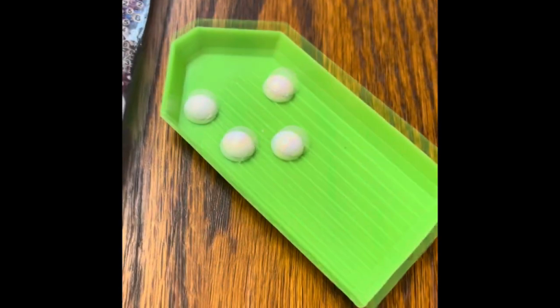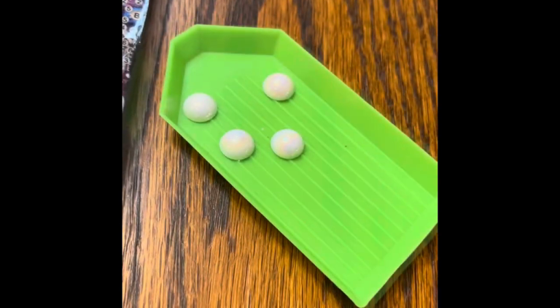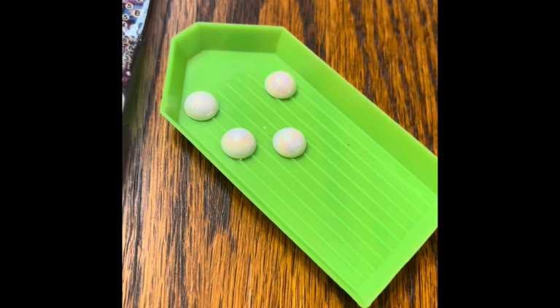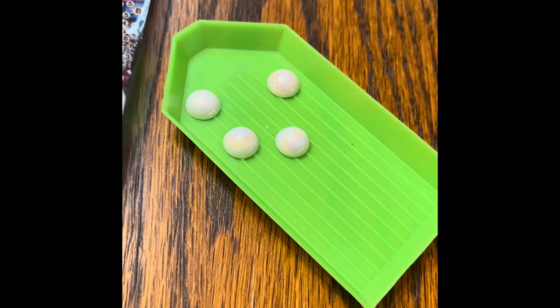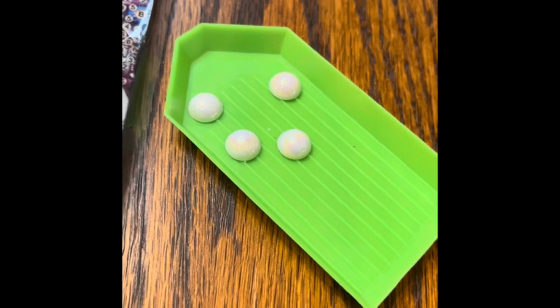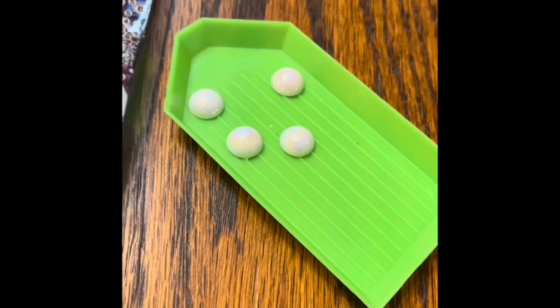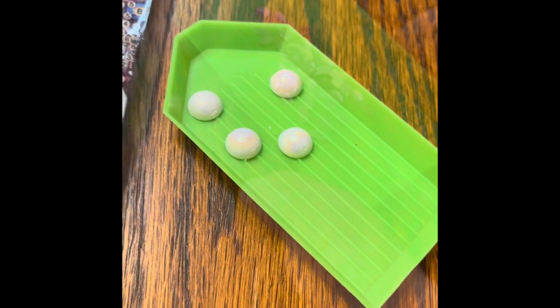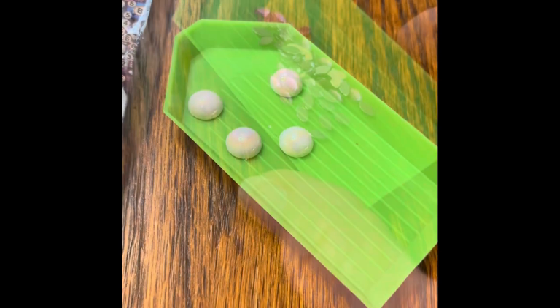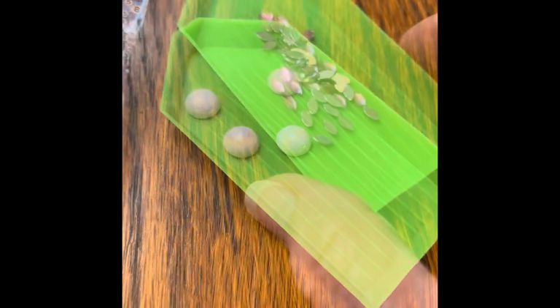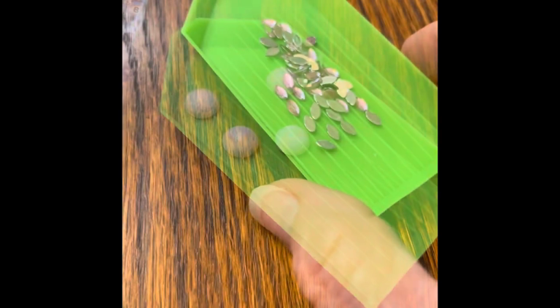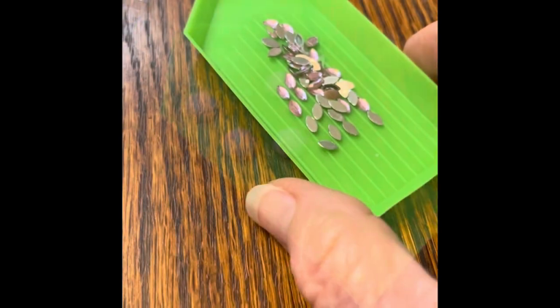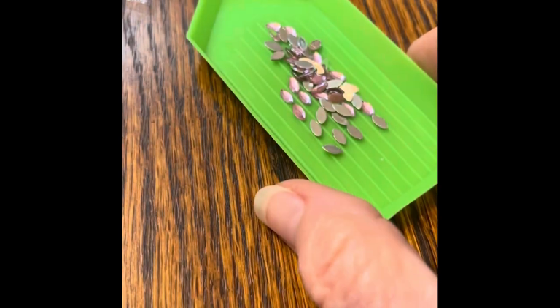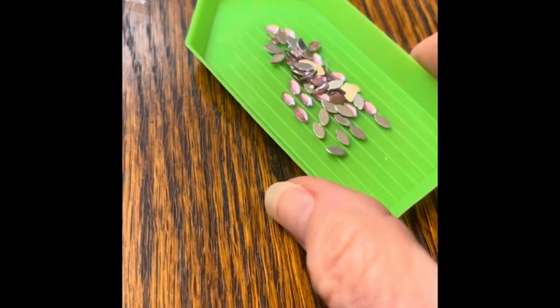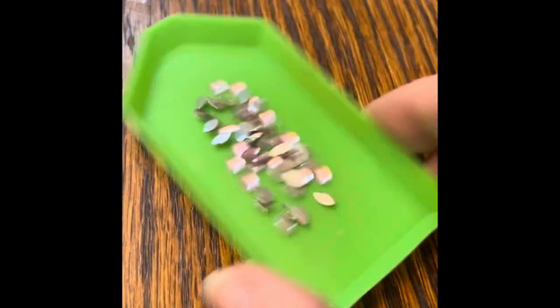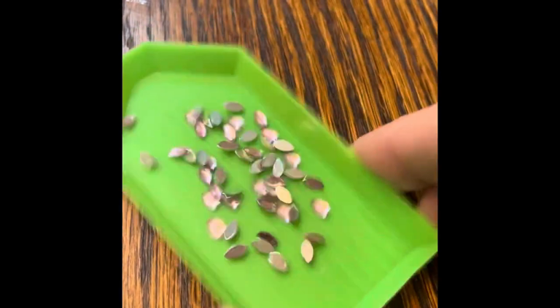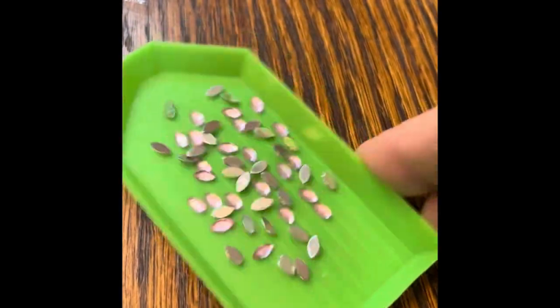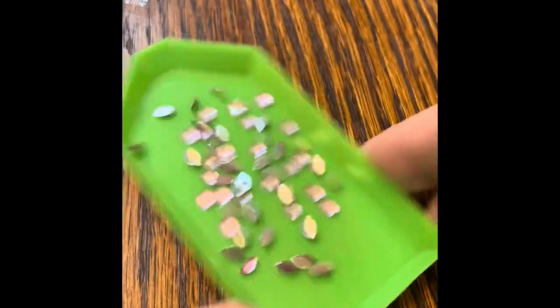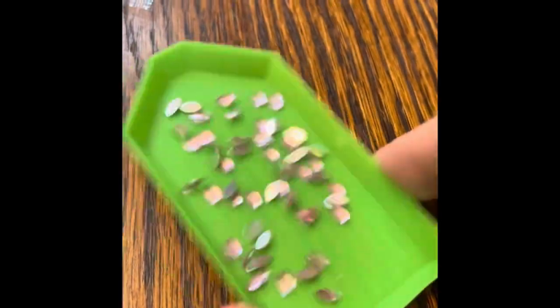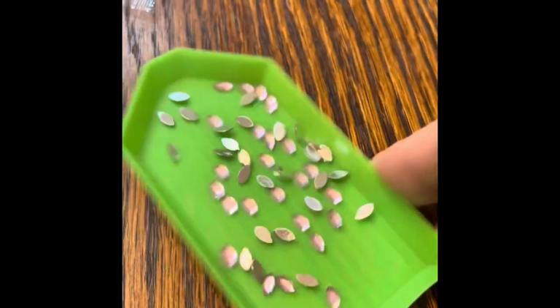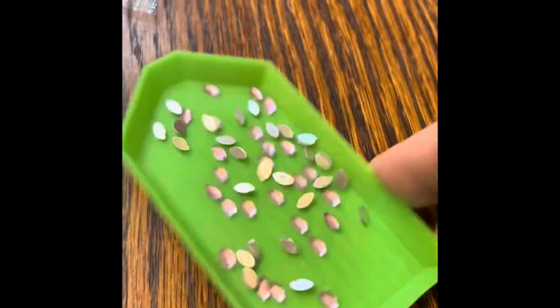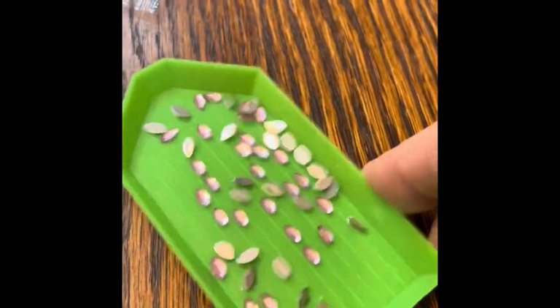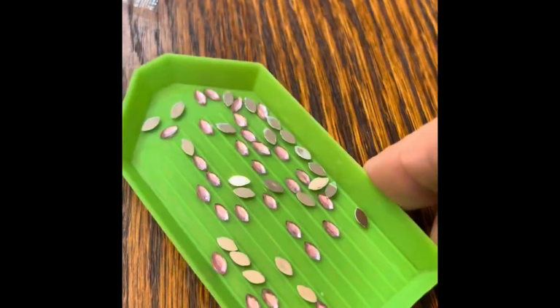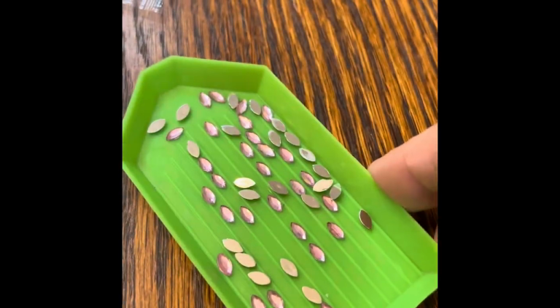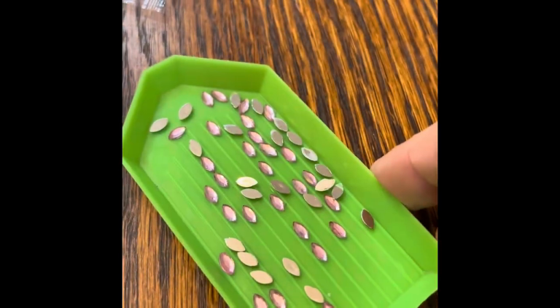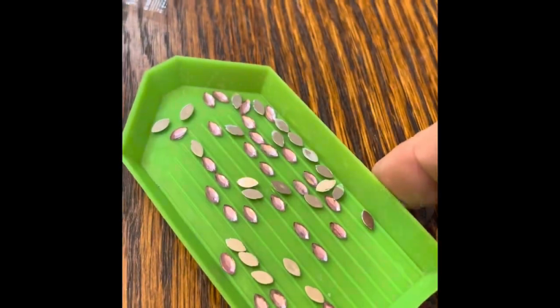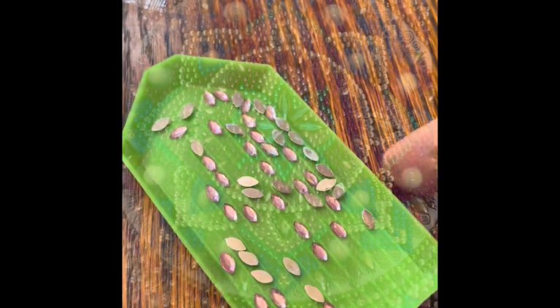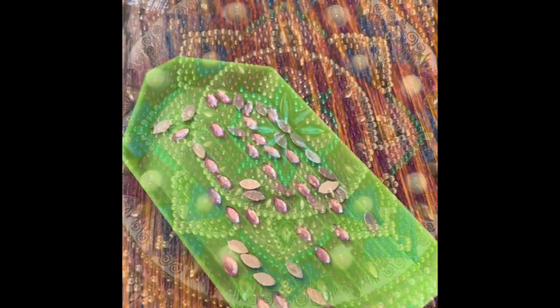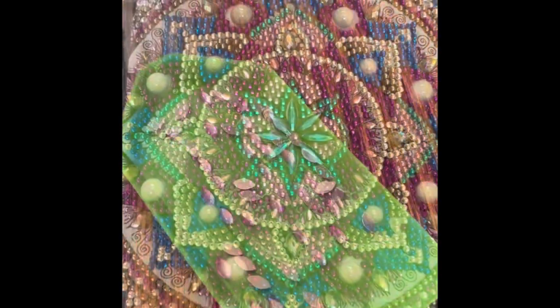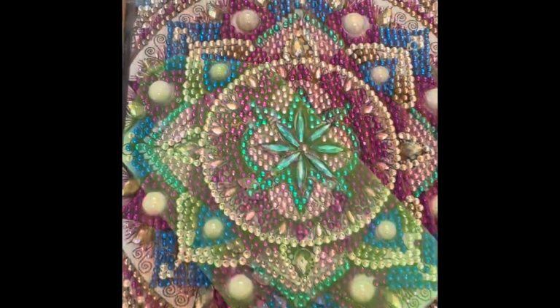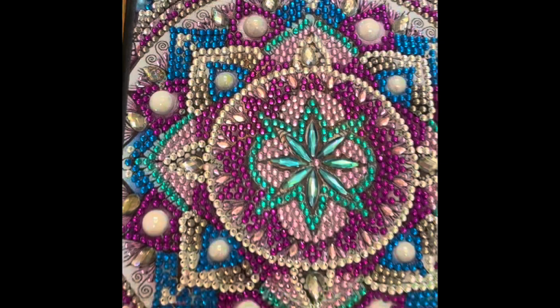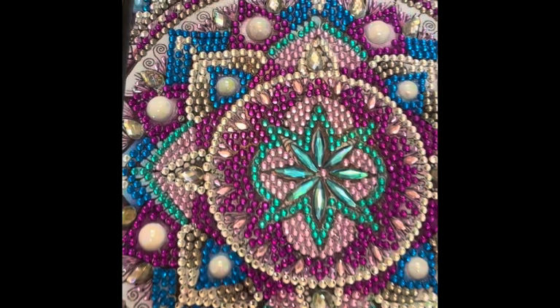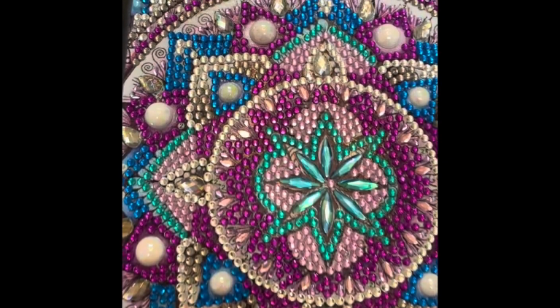This little tray is quite handy. You pour your little diamonds in there and shake it back and forth, and it flips them over.